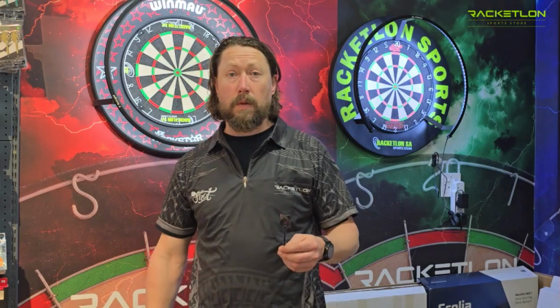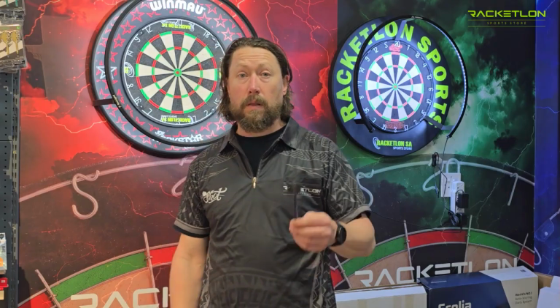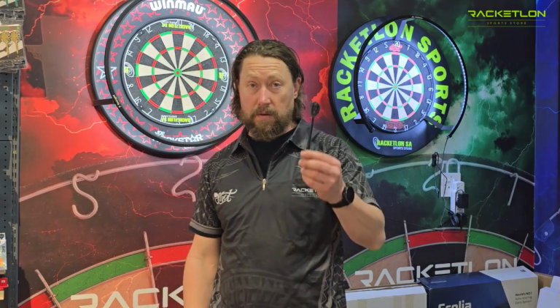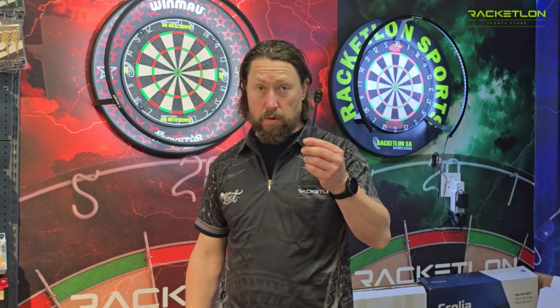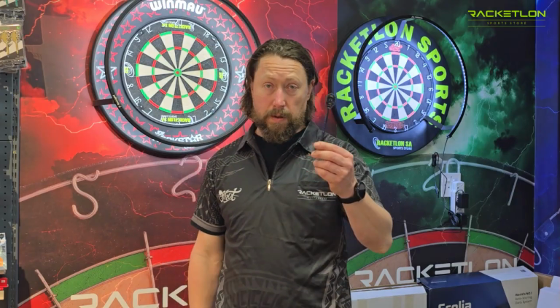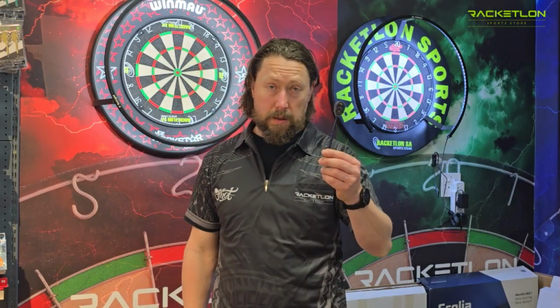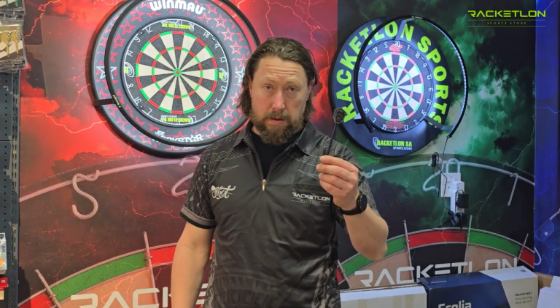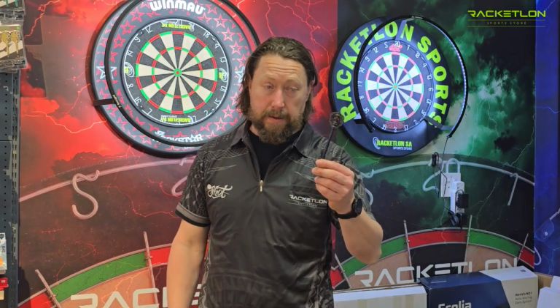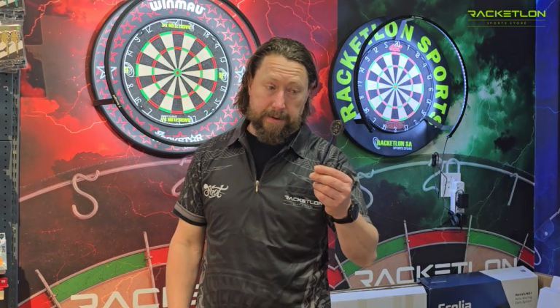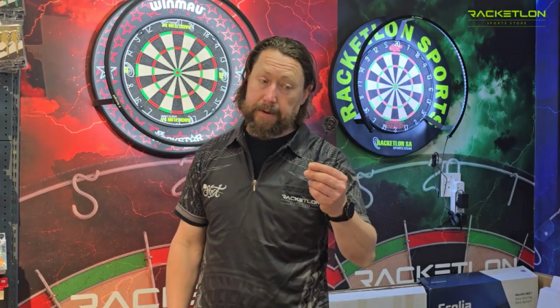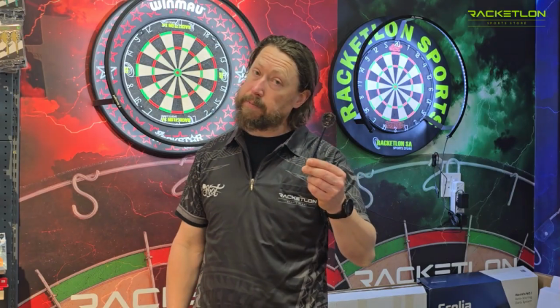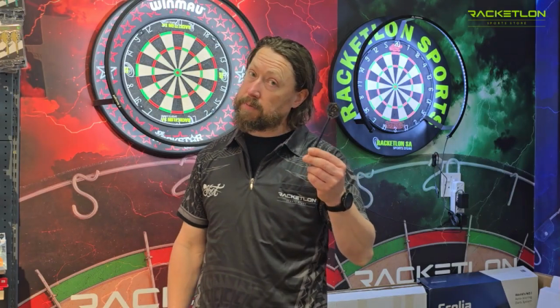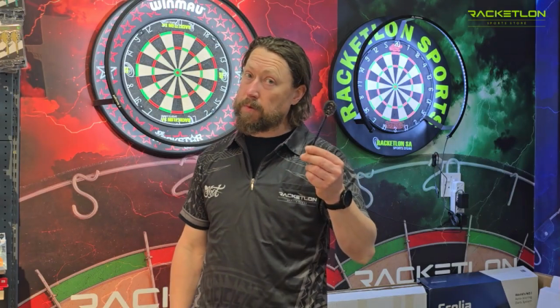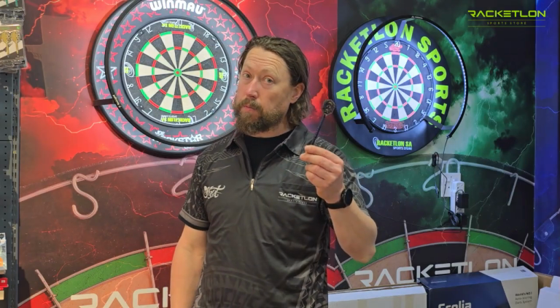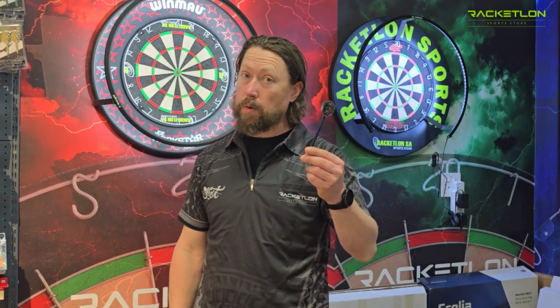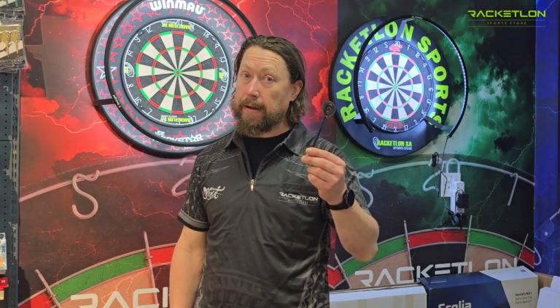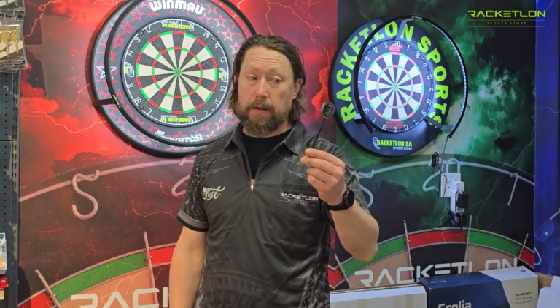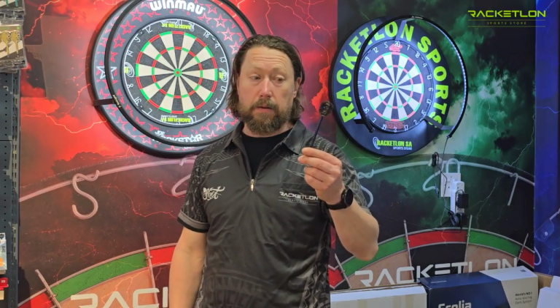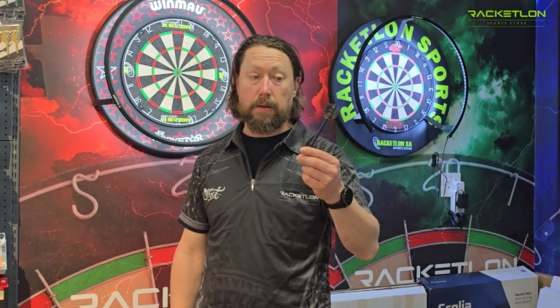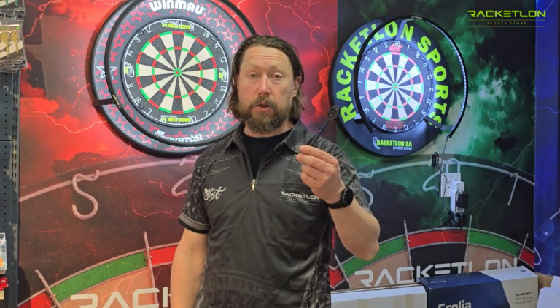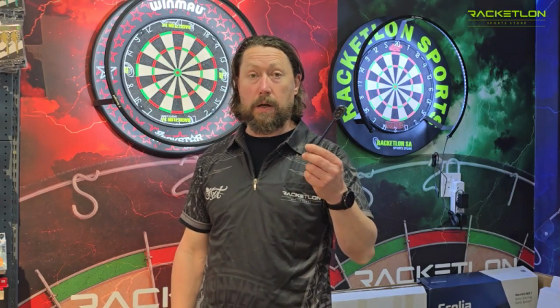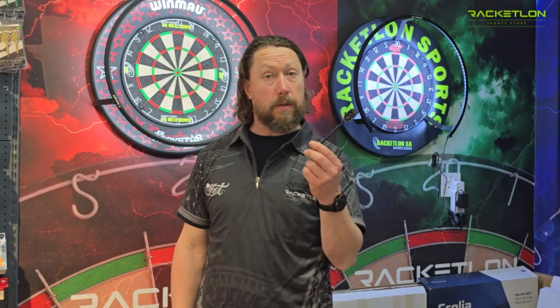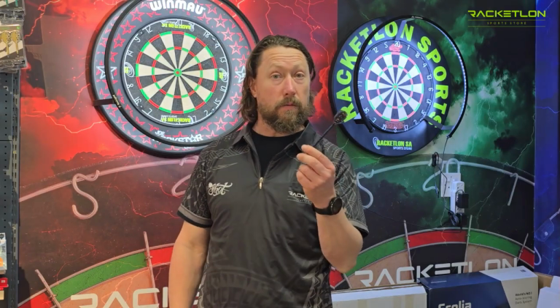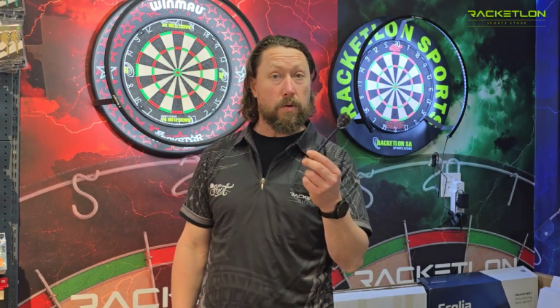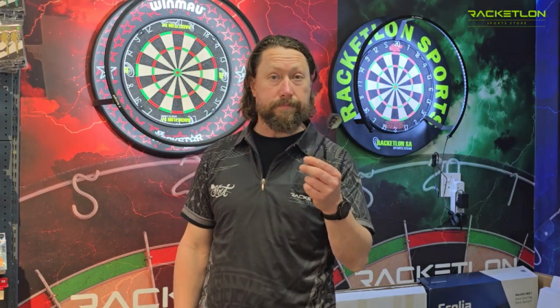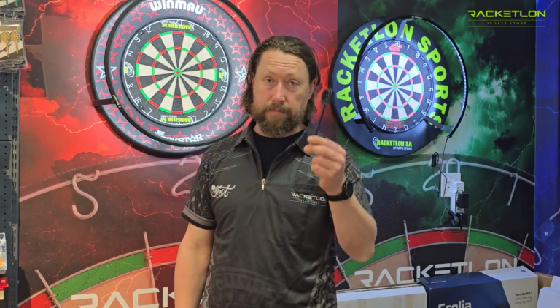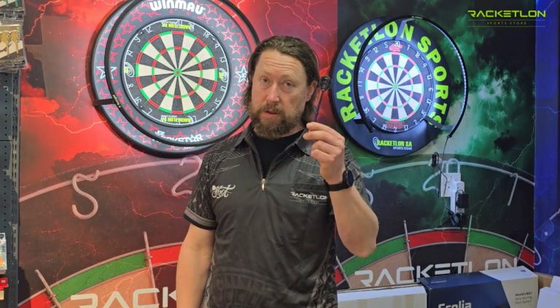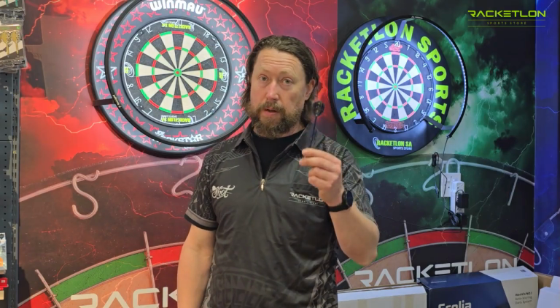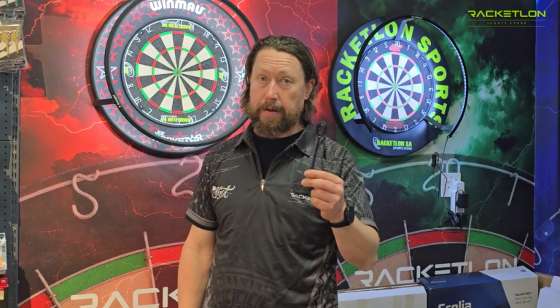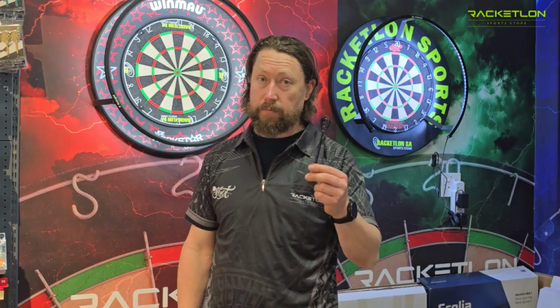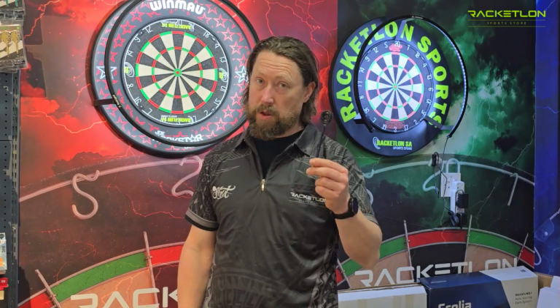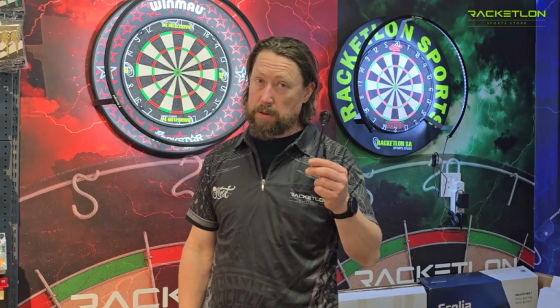Thanks for joining us, hope you like and check out the reviews. See you later, cheers!